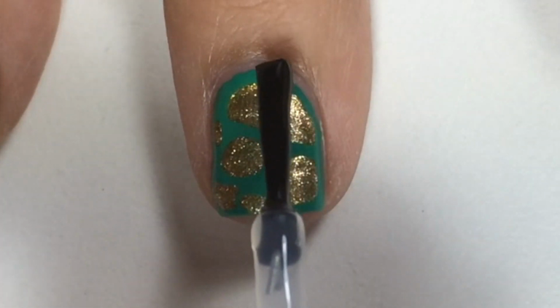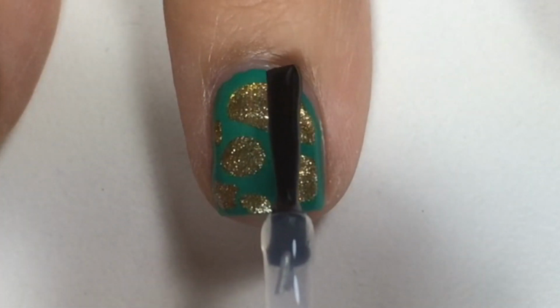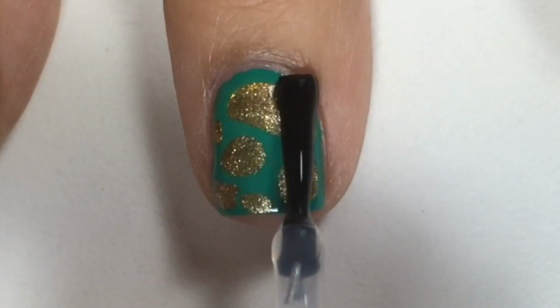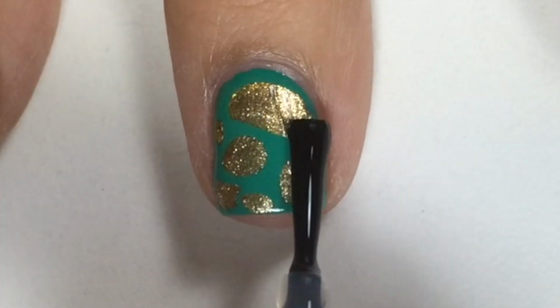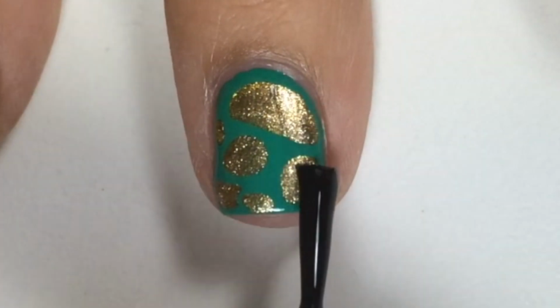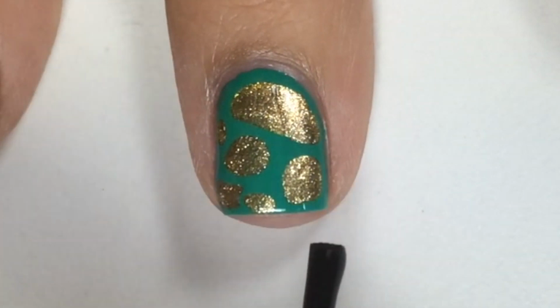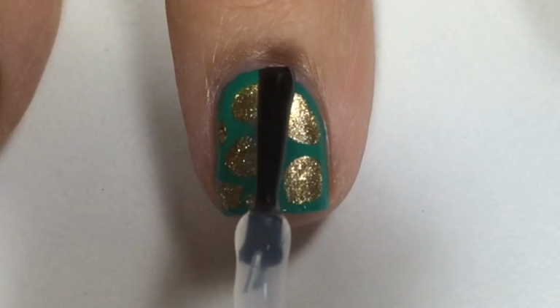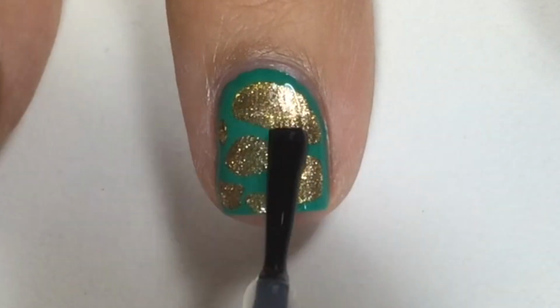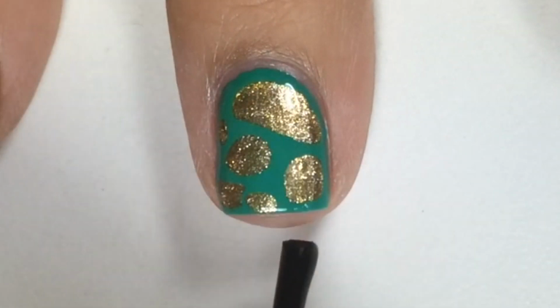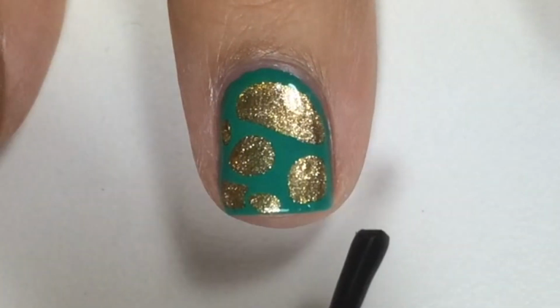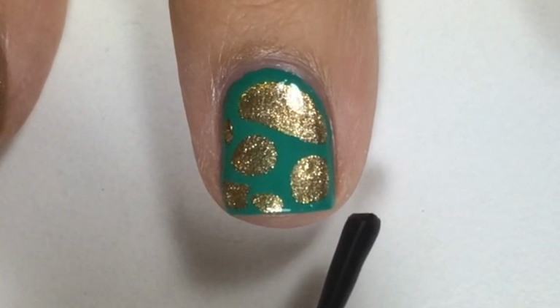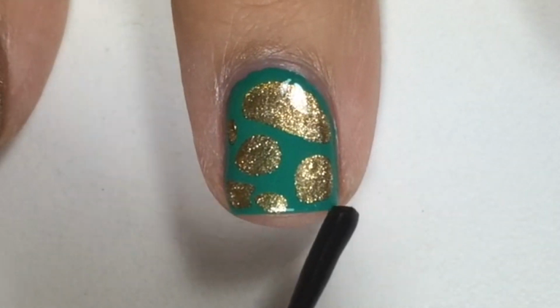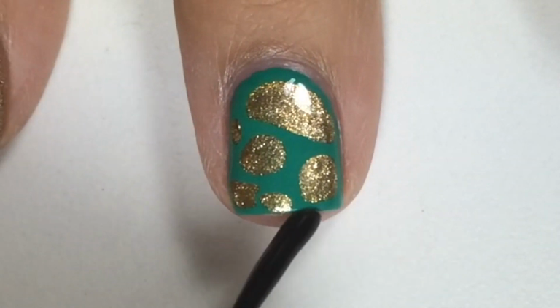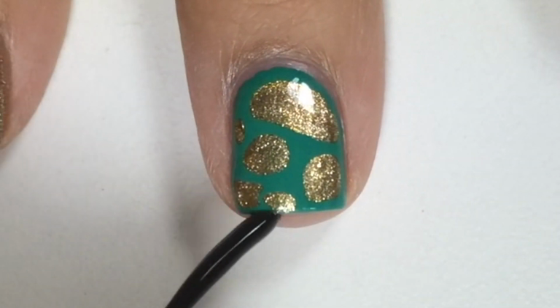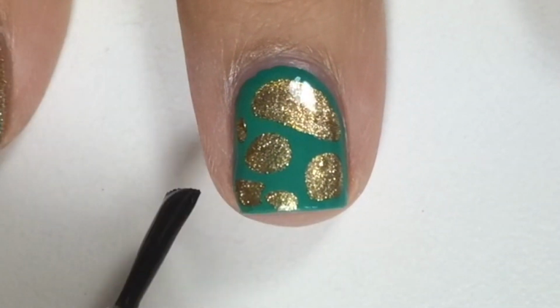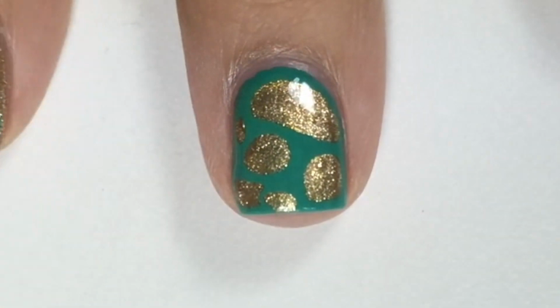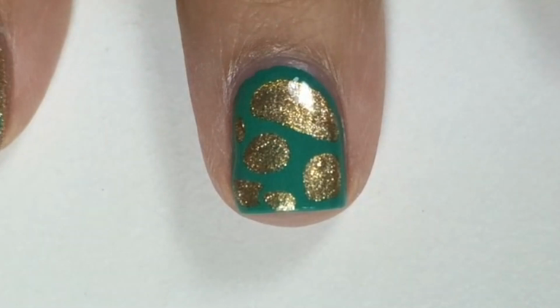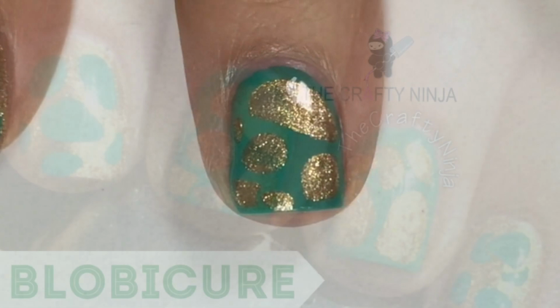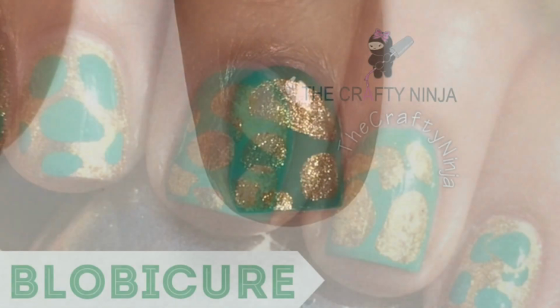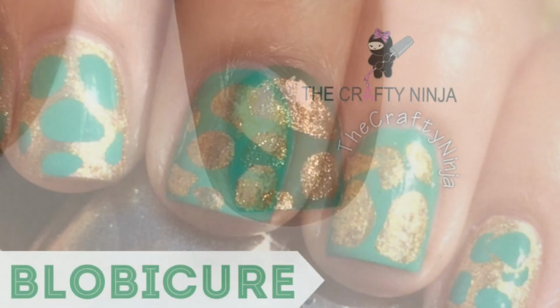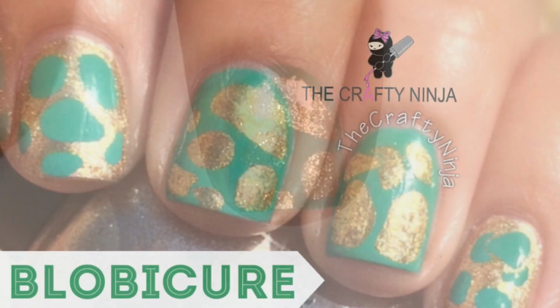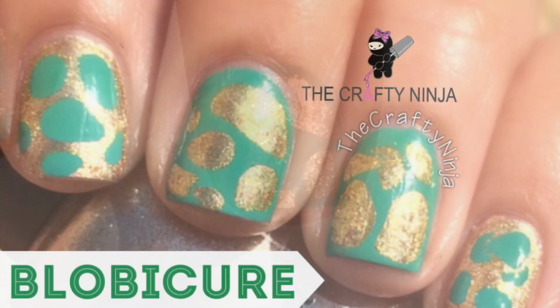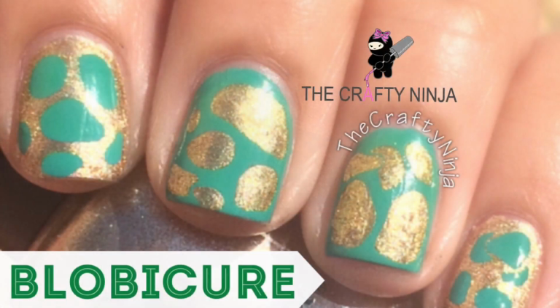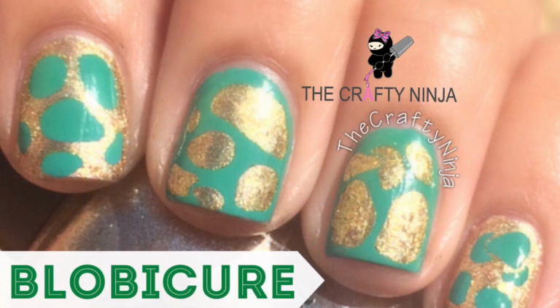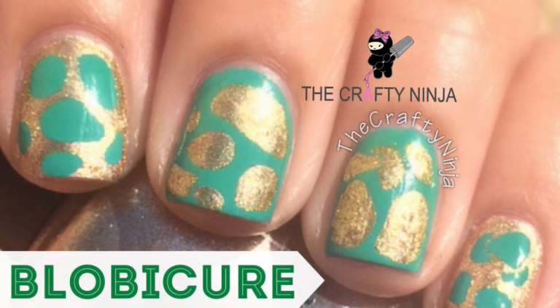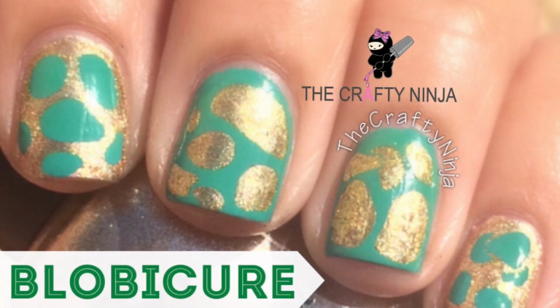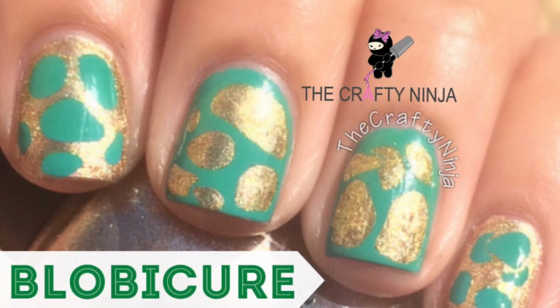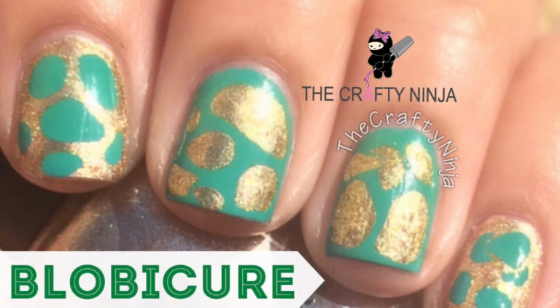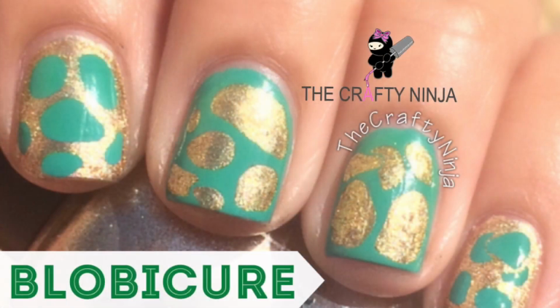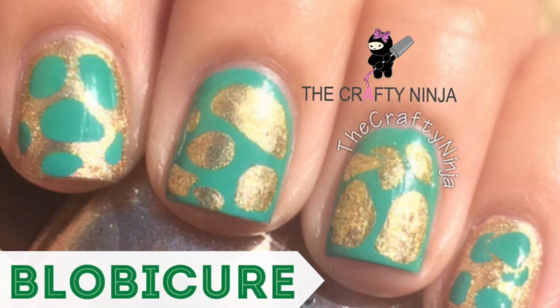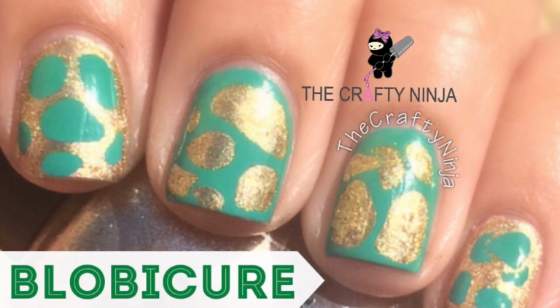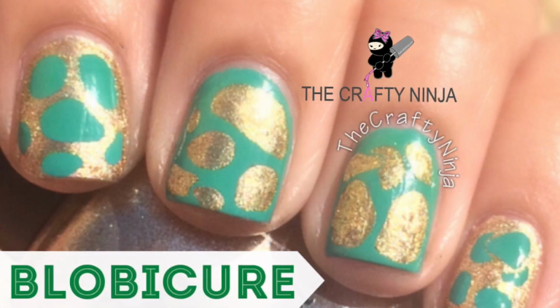Thanks so much for checking out the Crafty Ninja and this easy St. Patty's Day Blob-A-Cure.